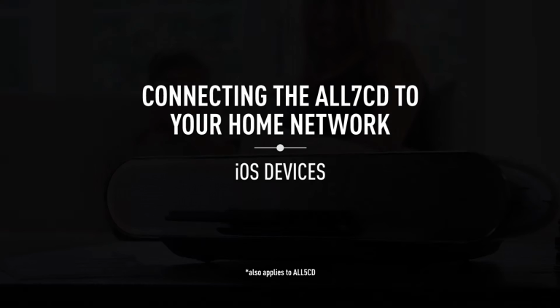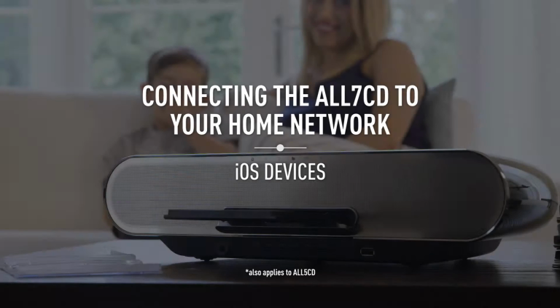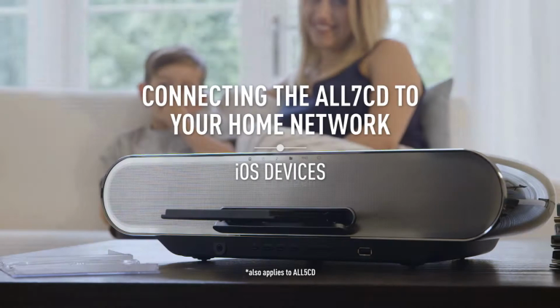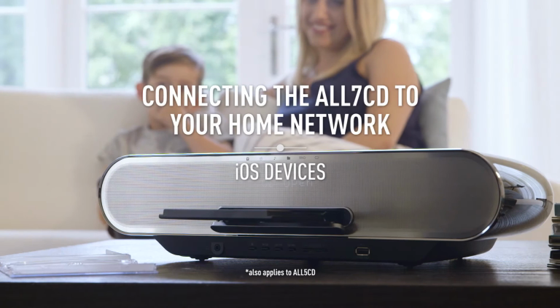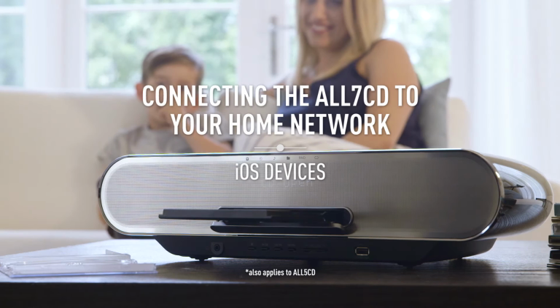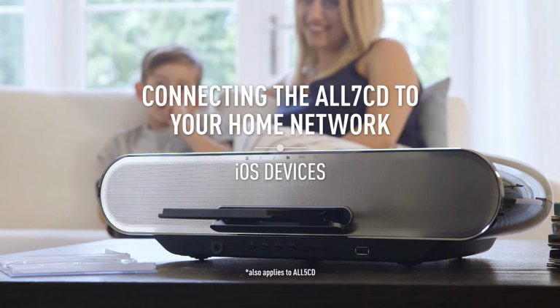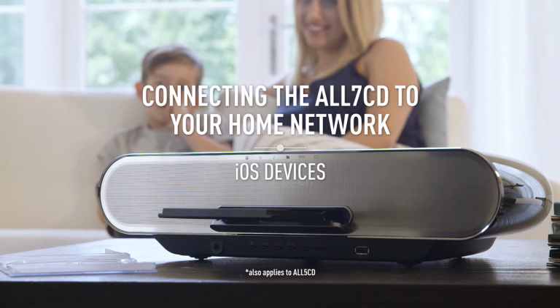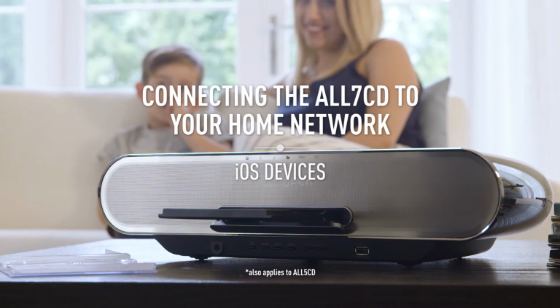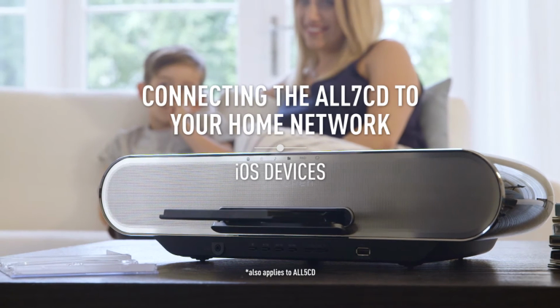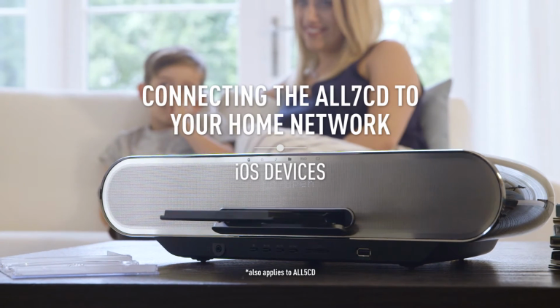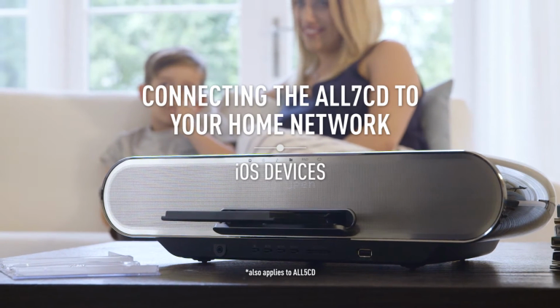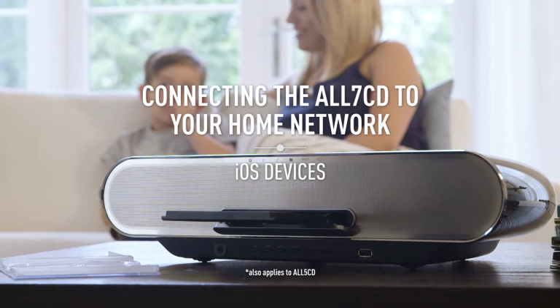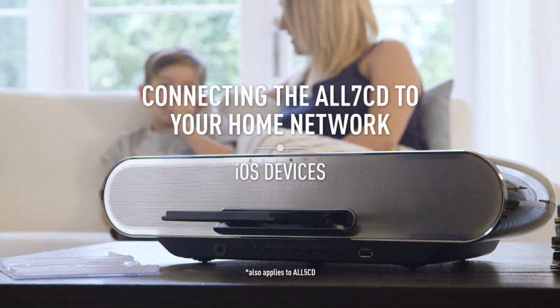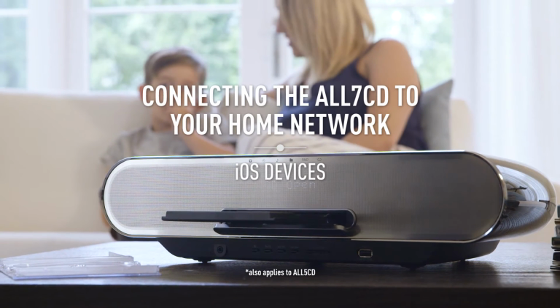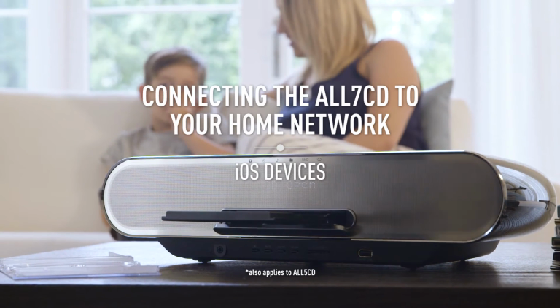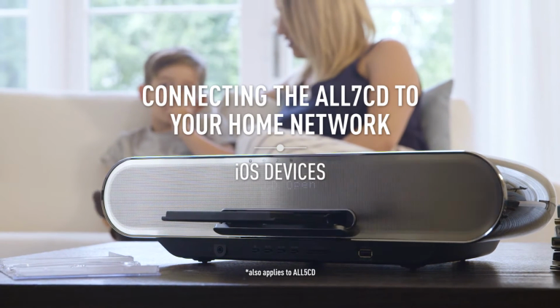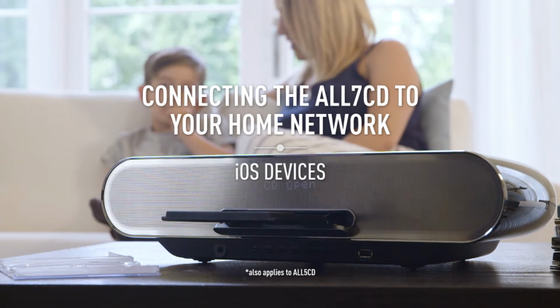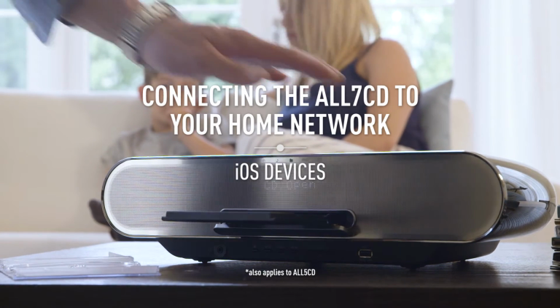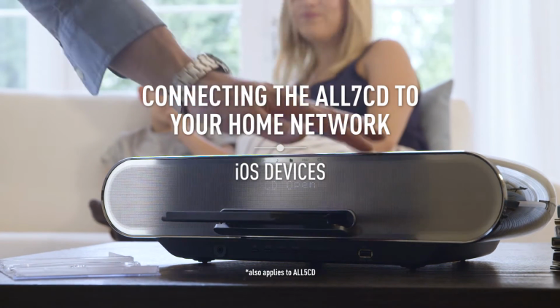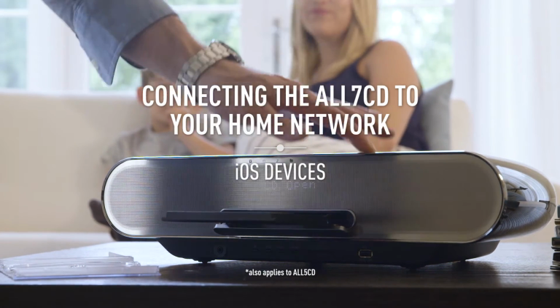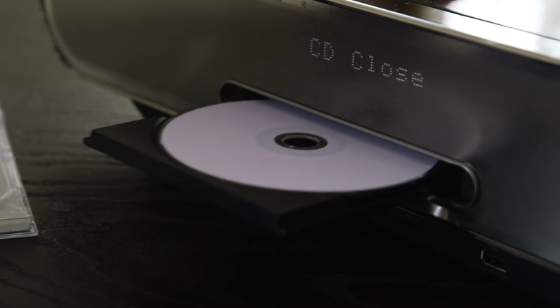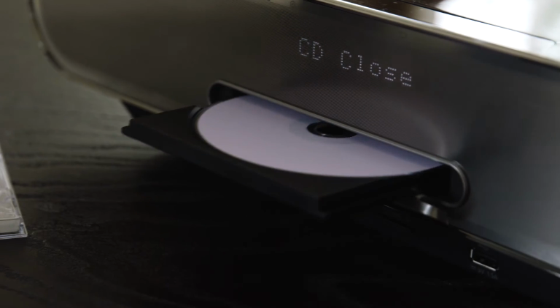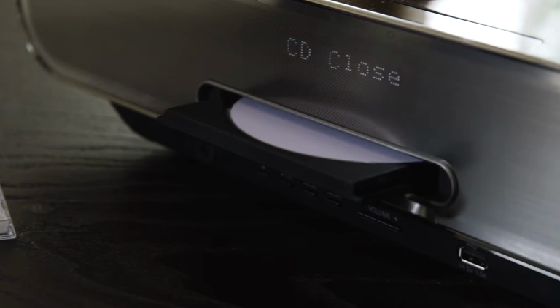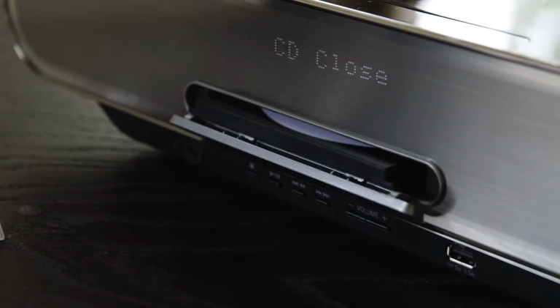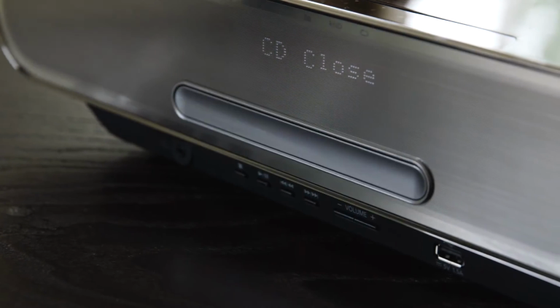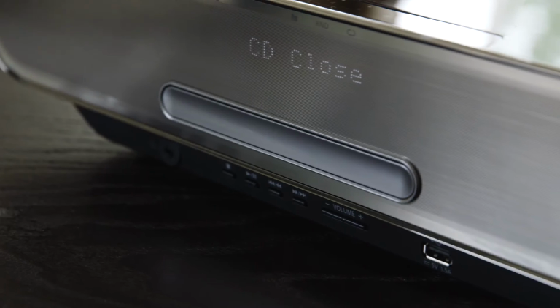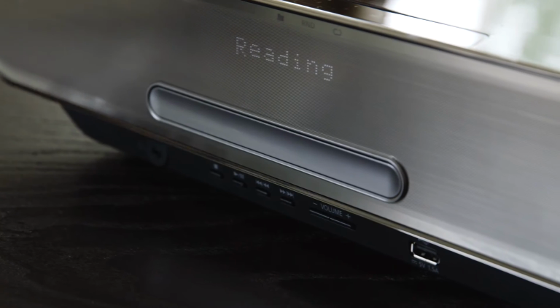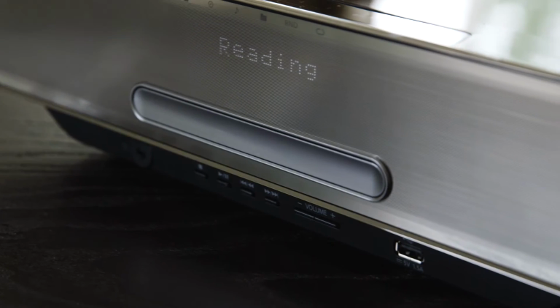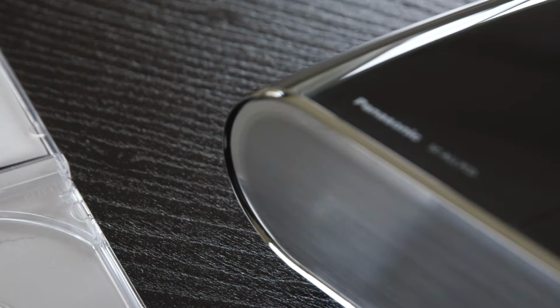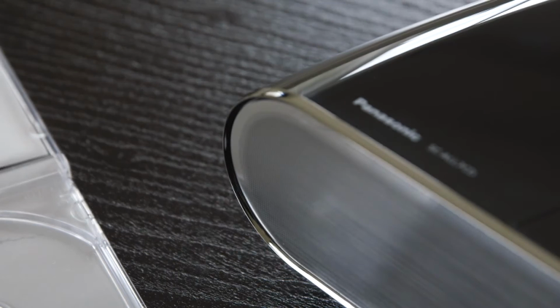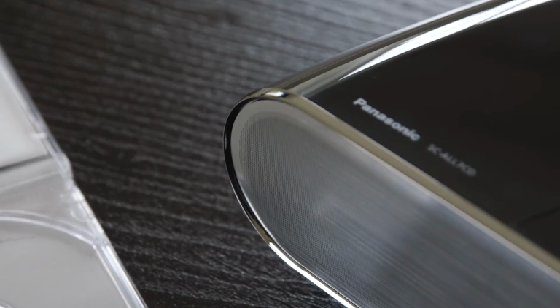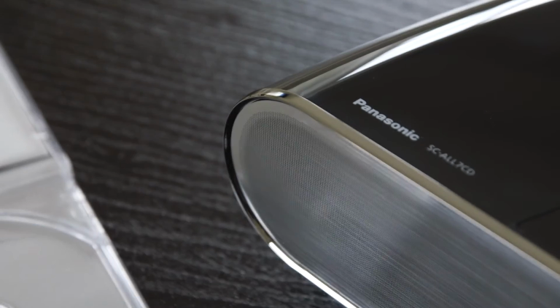Connecting your Panasonic All7CD to your home network using an iOS device is quick, simple and easy.